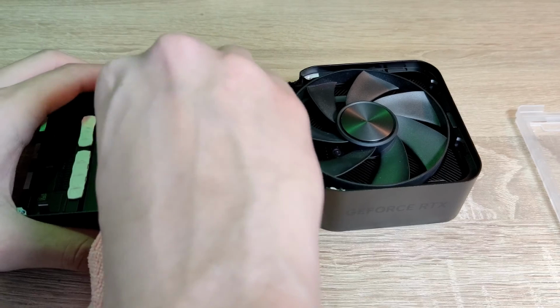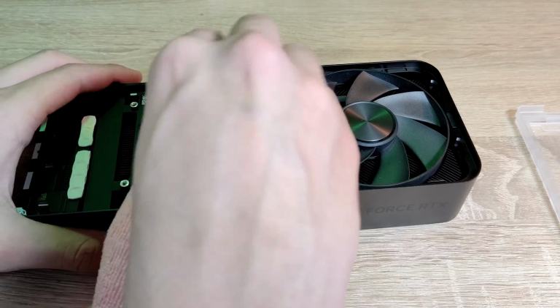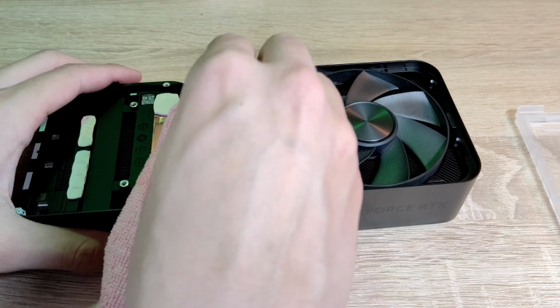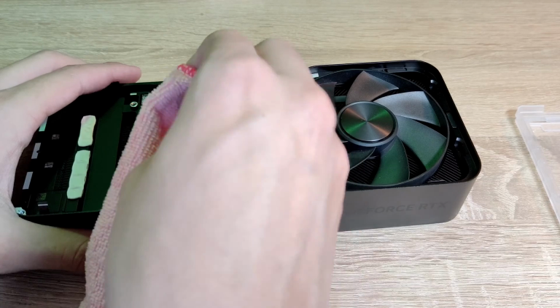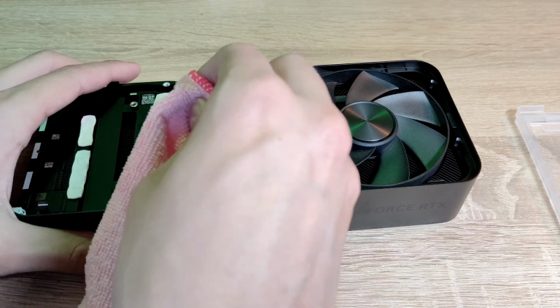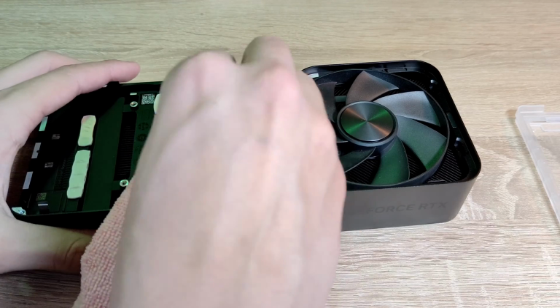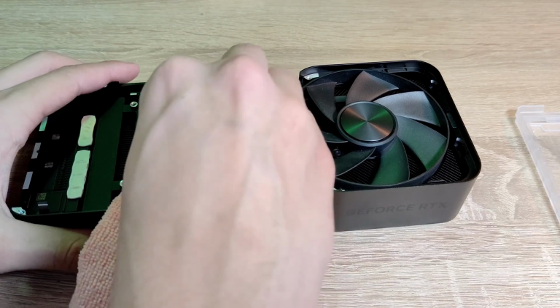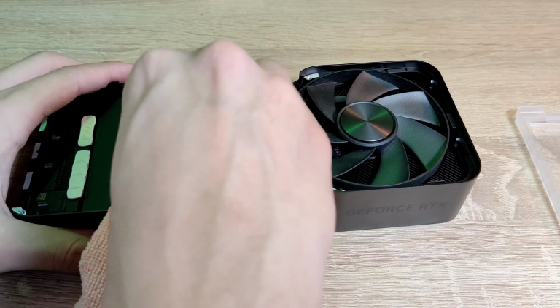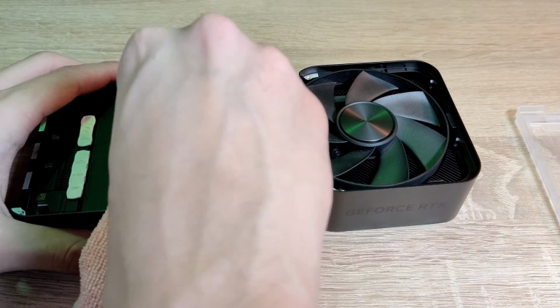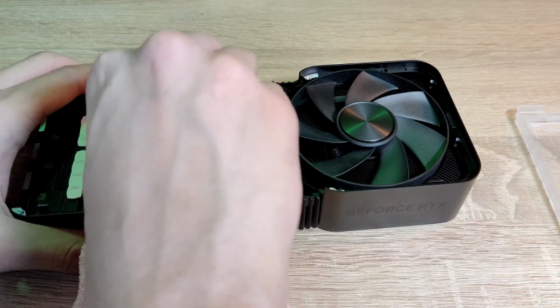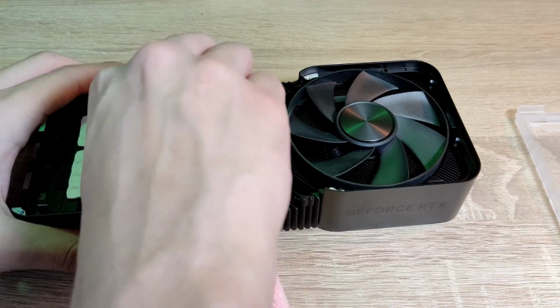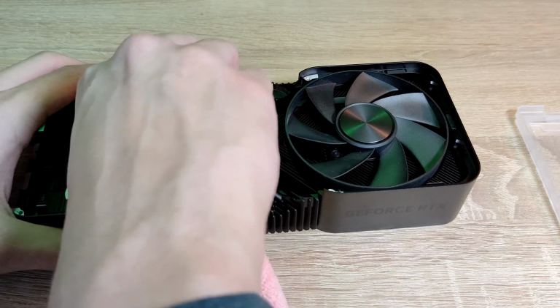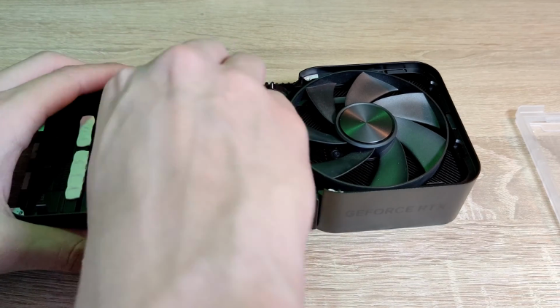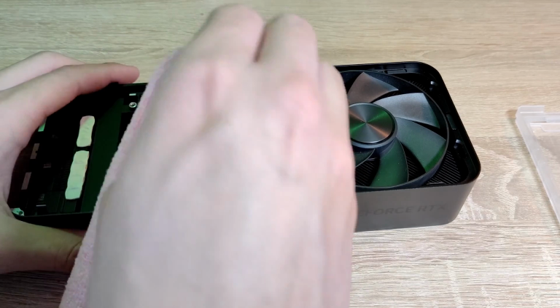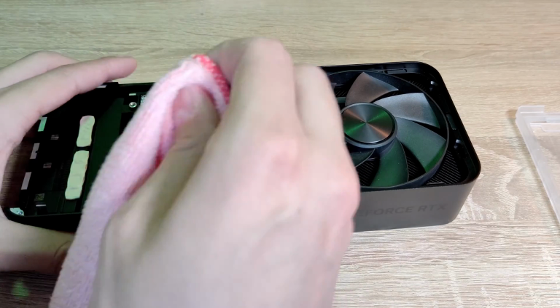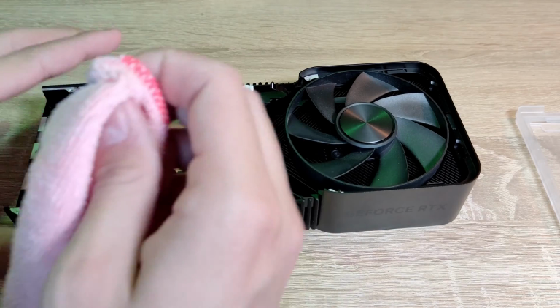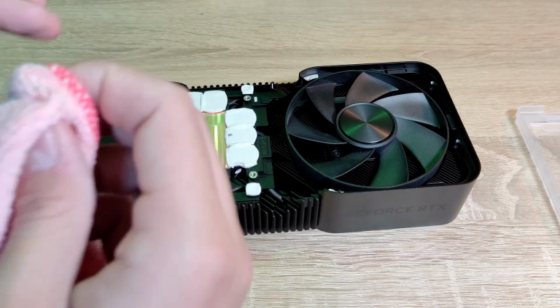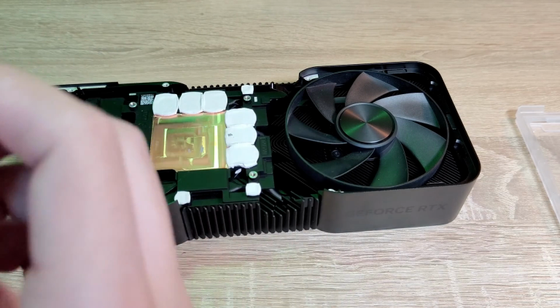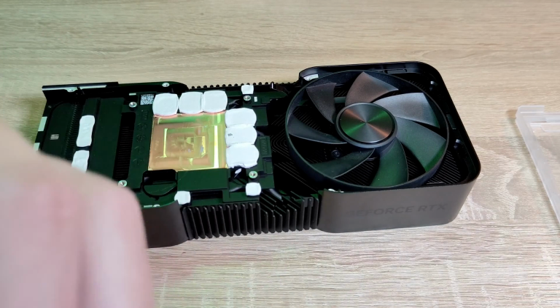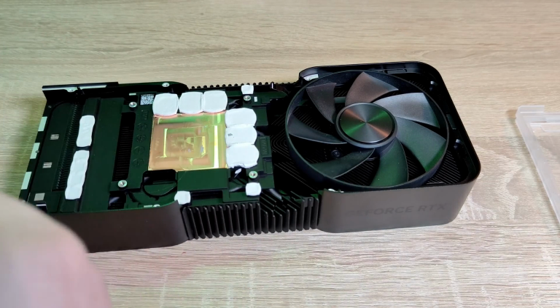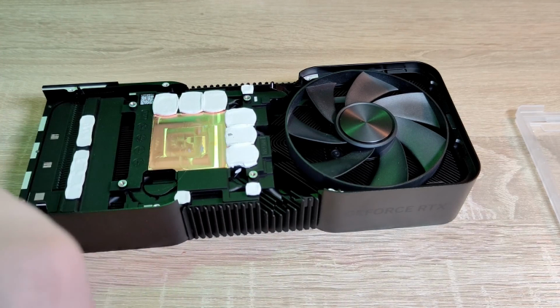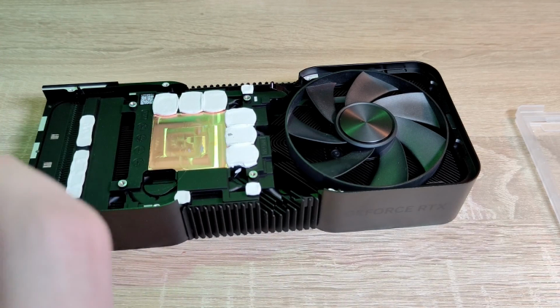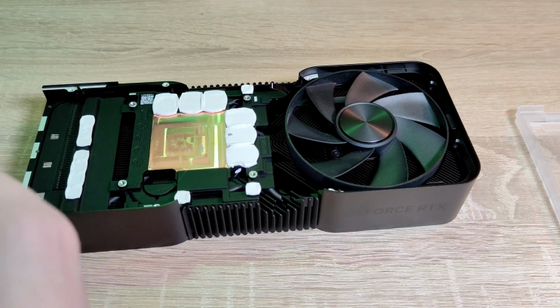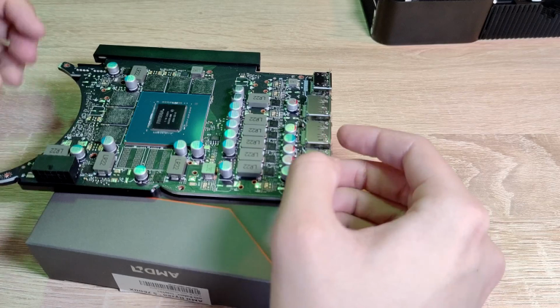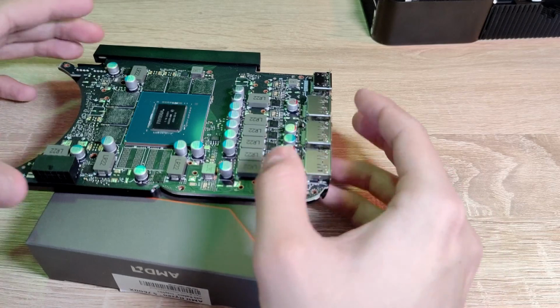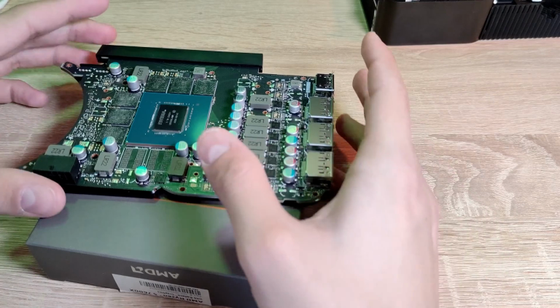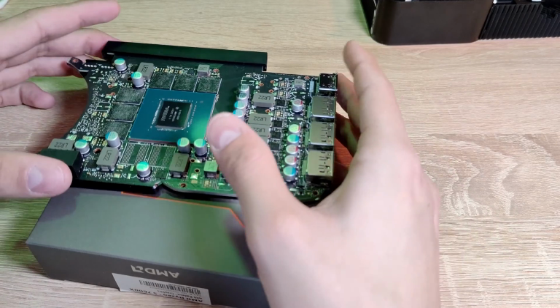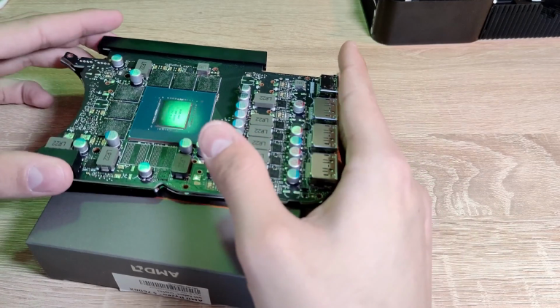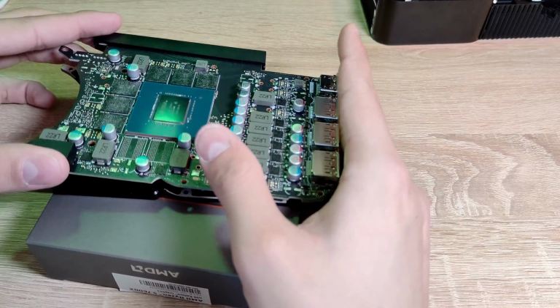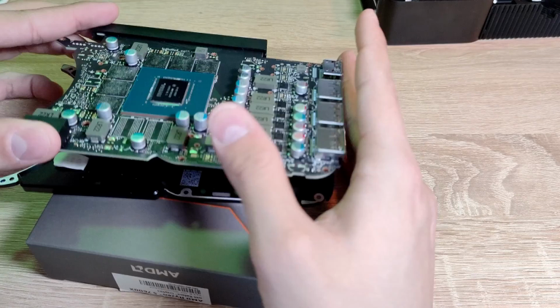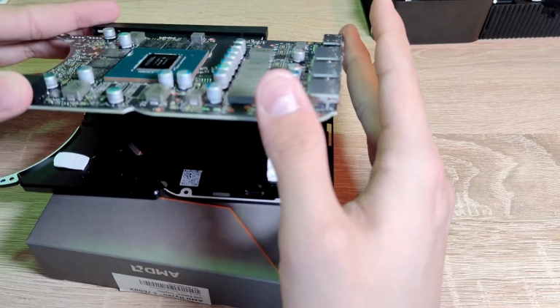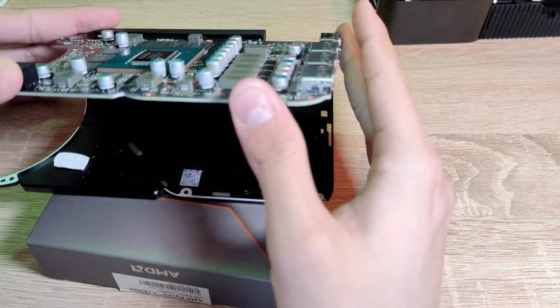Clean the contact surface and the die from the thermal paste using a microfiber cloth and isopropyl alcohol.